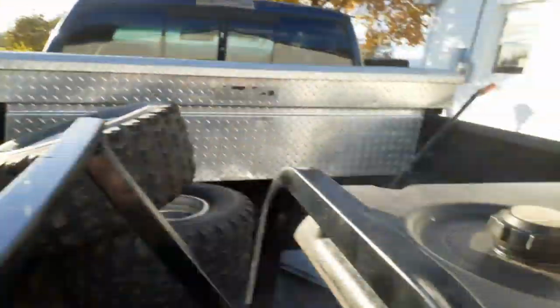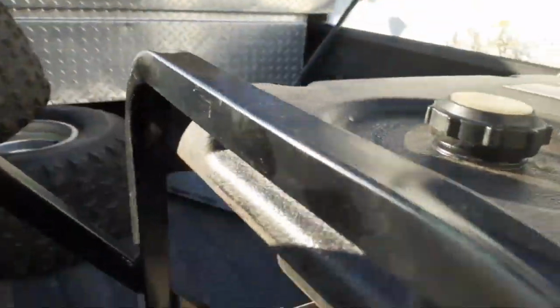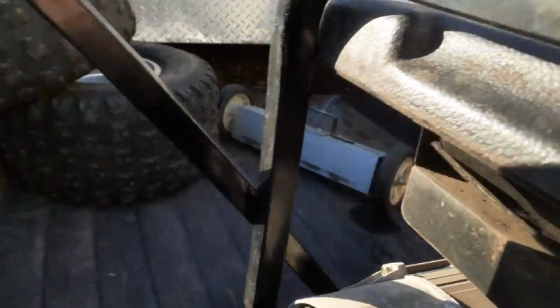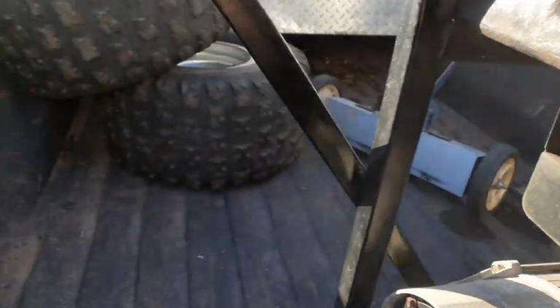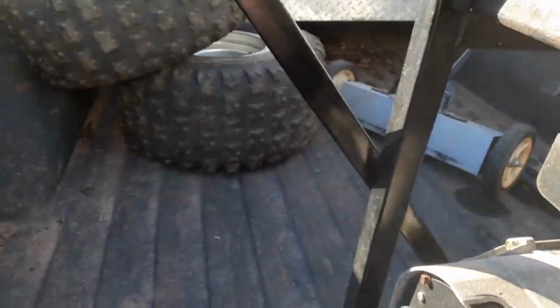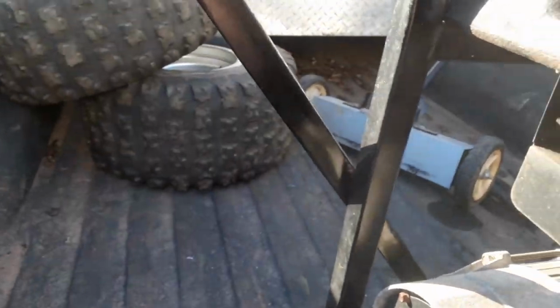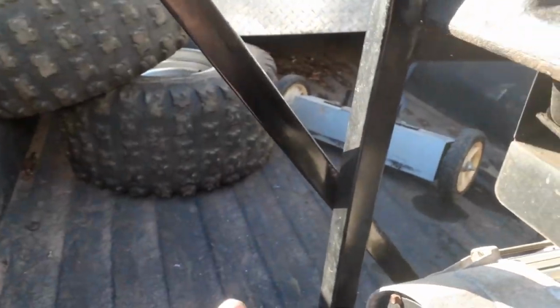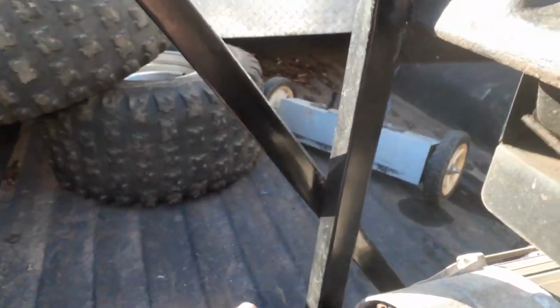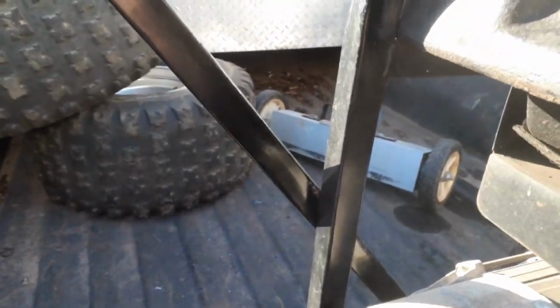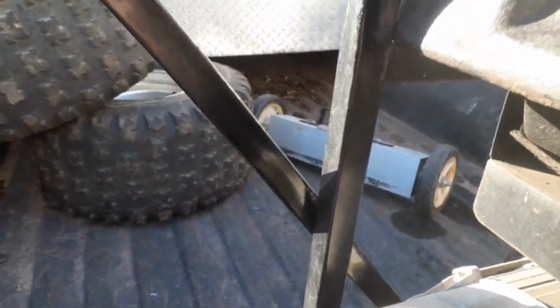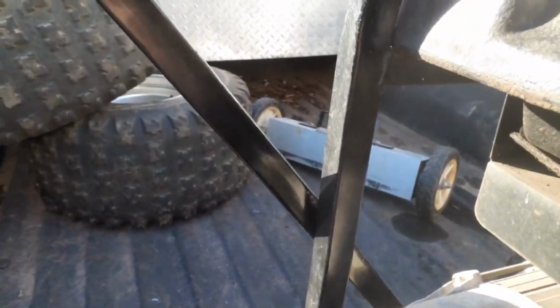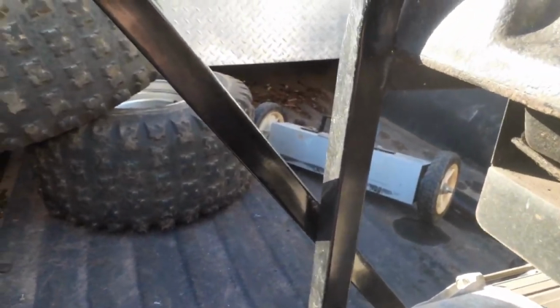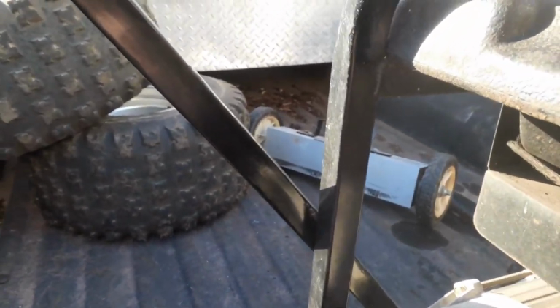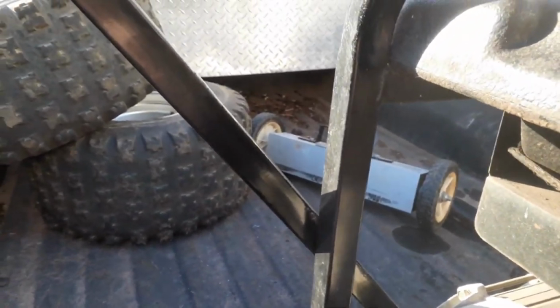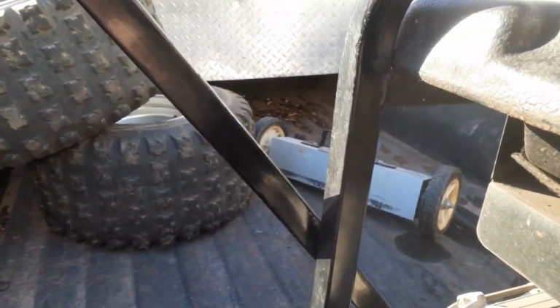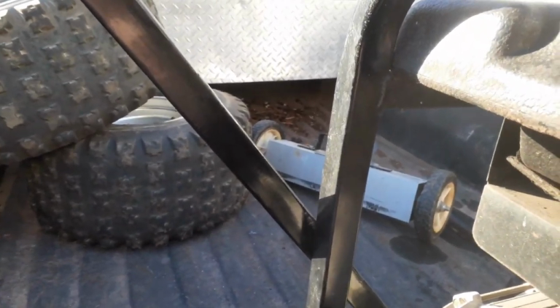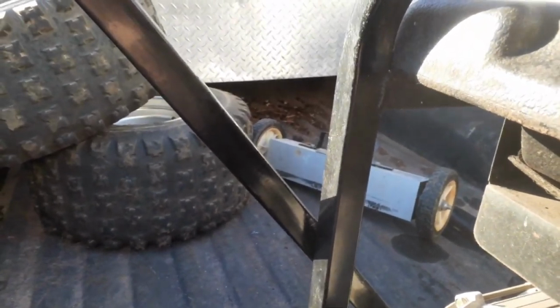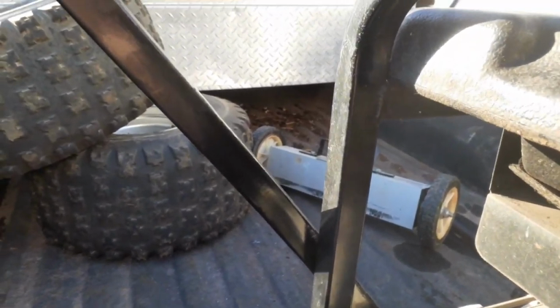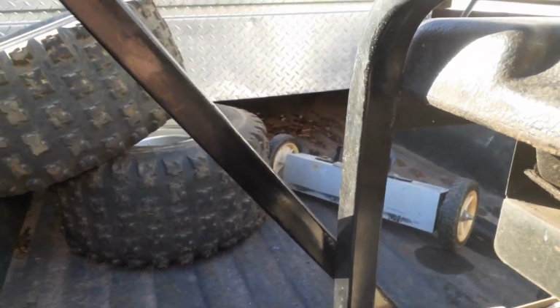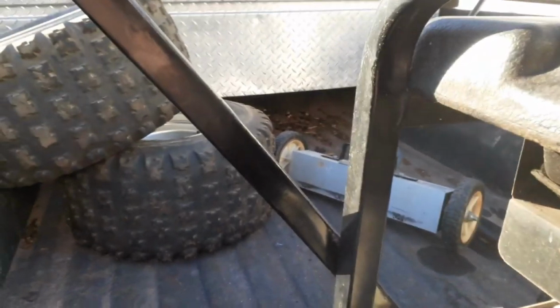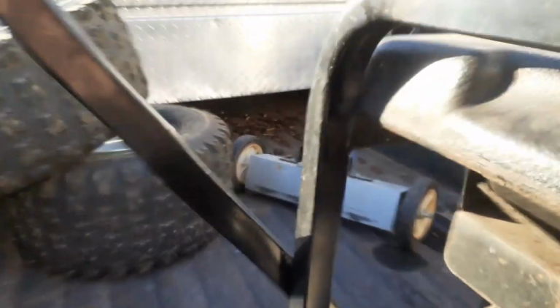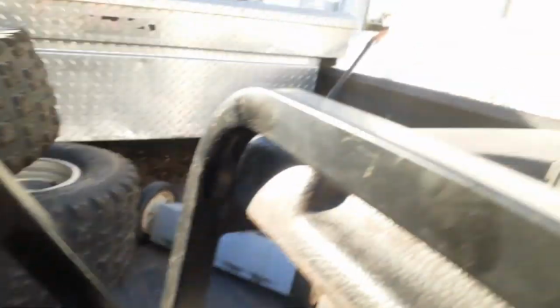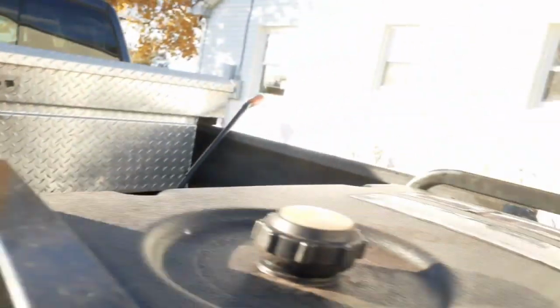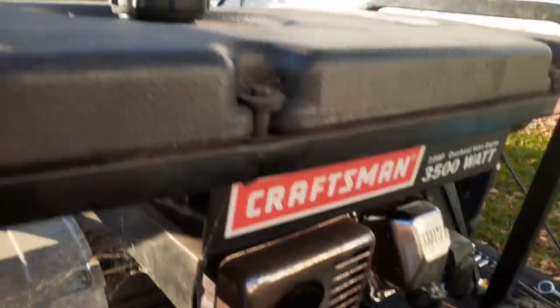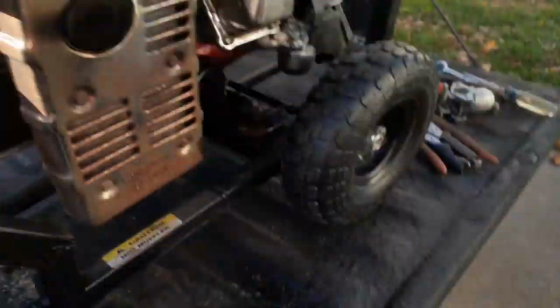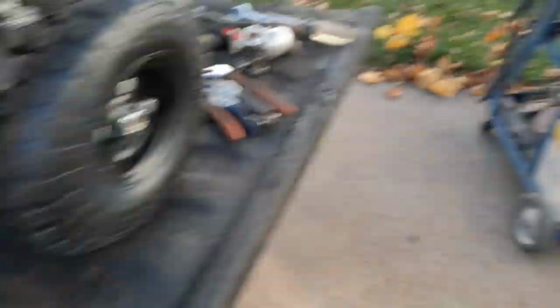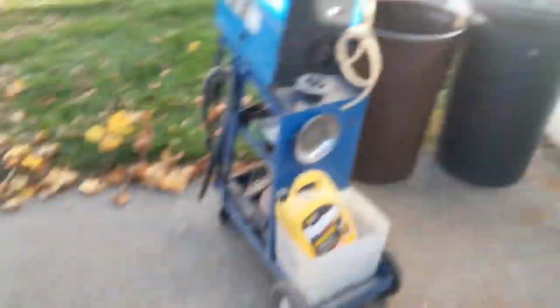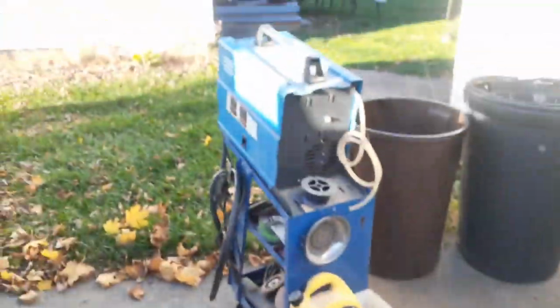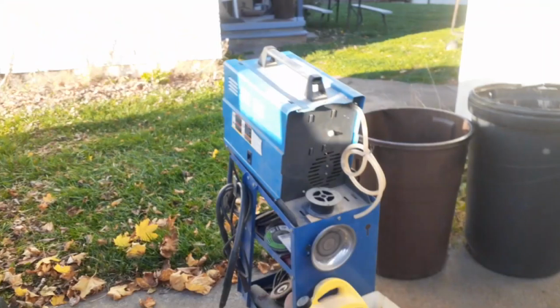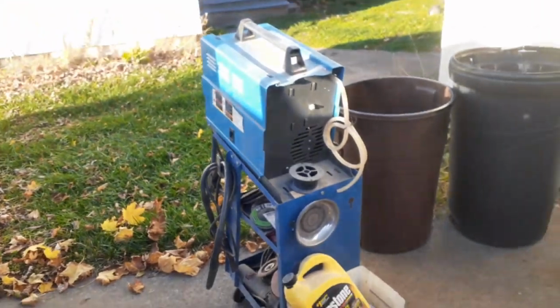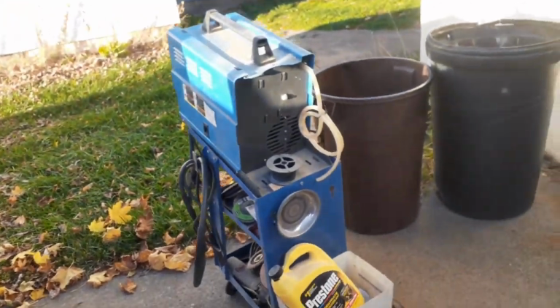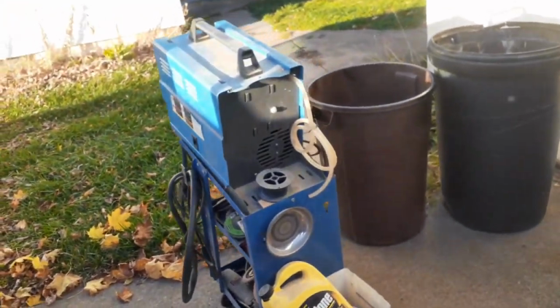I'm gonna try the 240 — another 110 works. Don't plug that in here, I'm gonna open the welder to it.